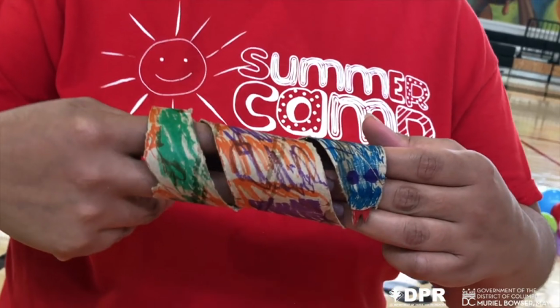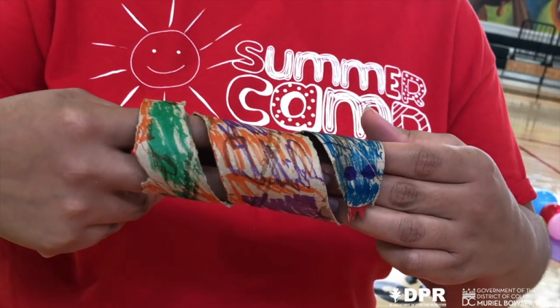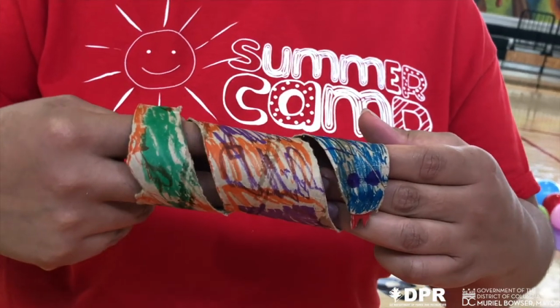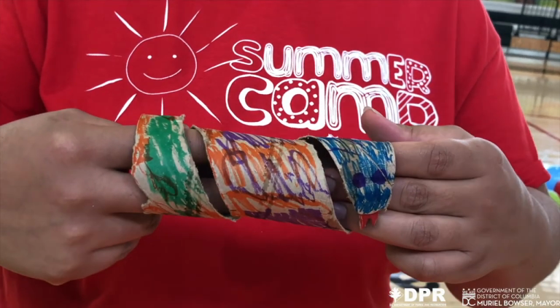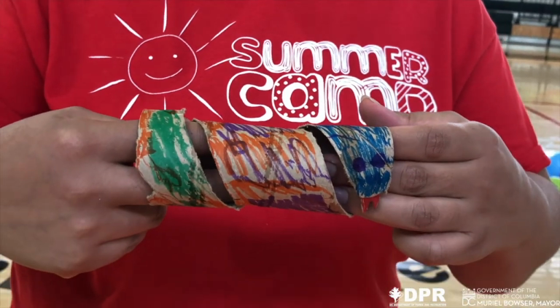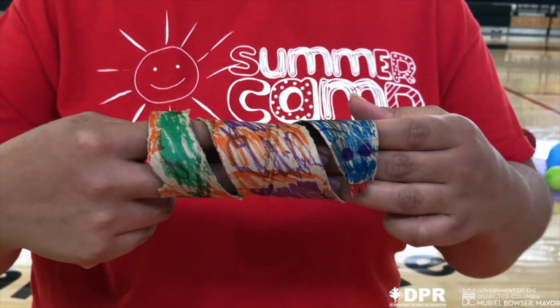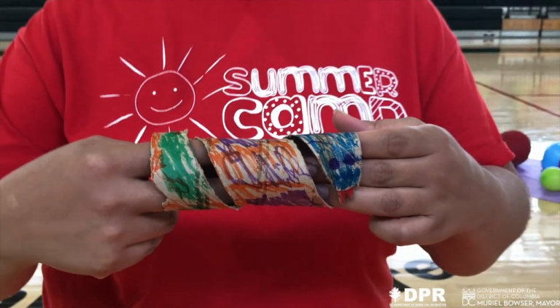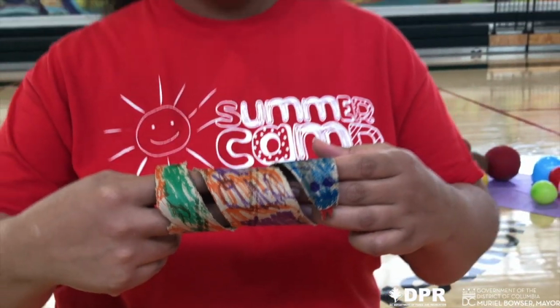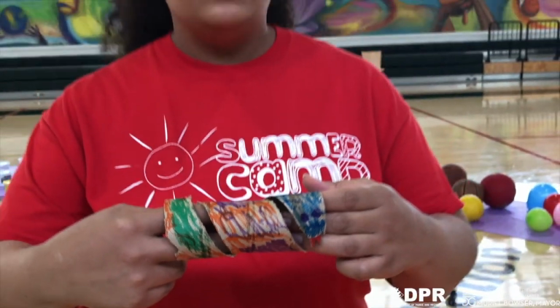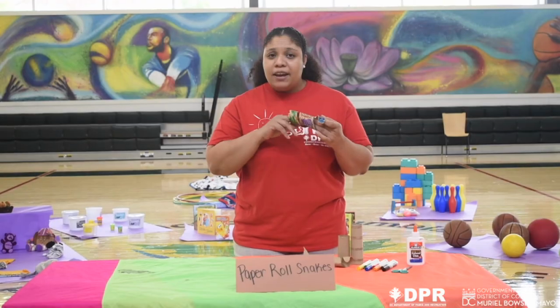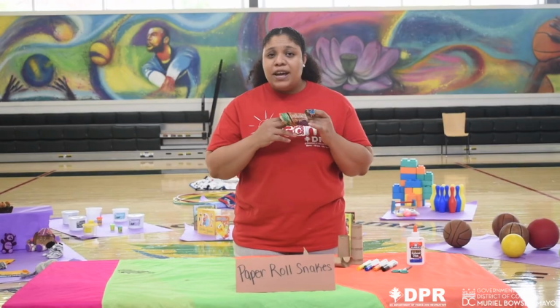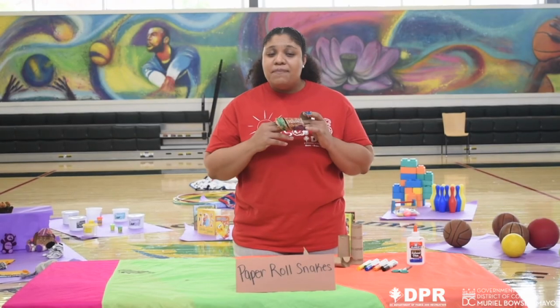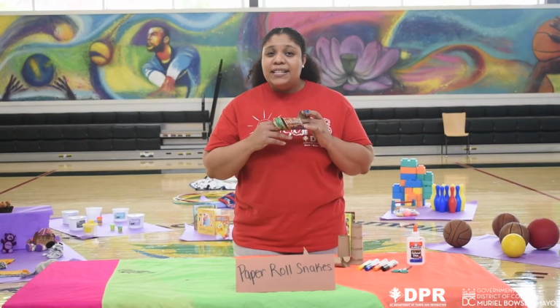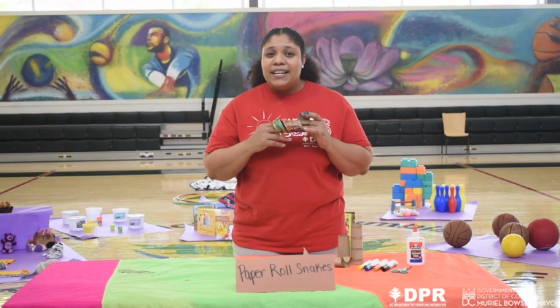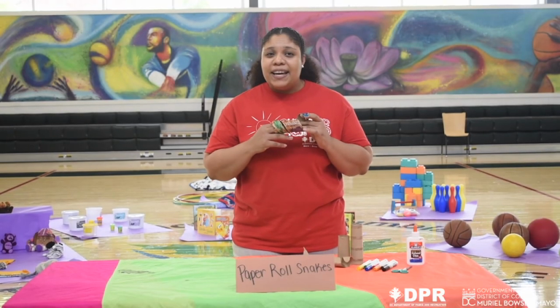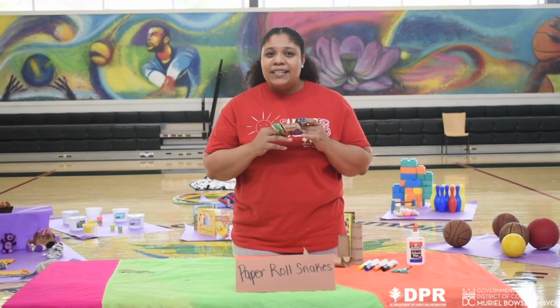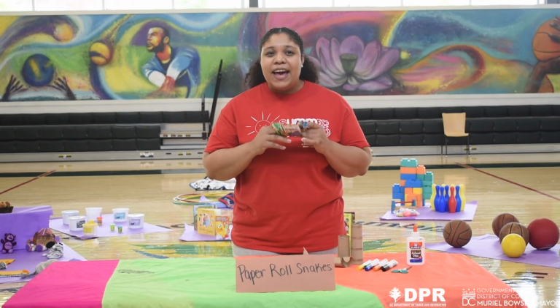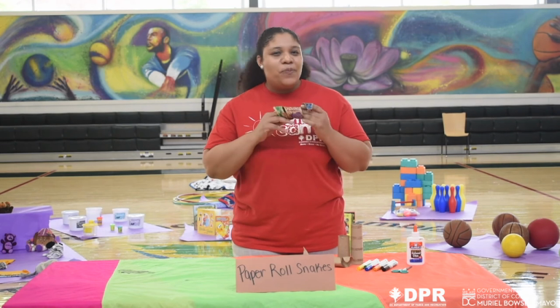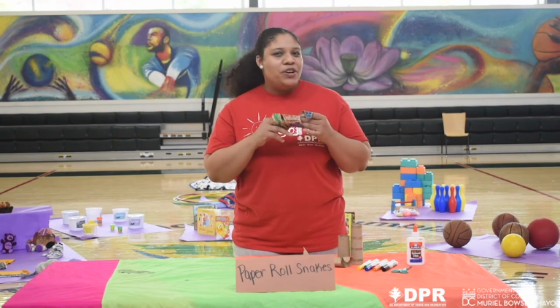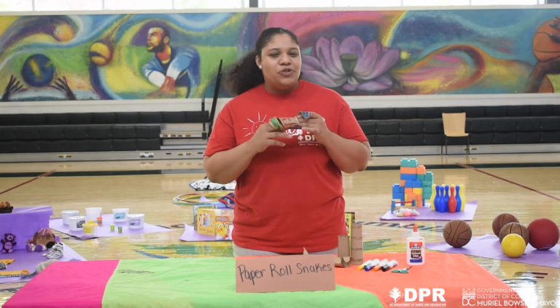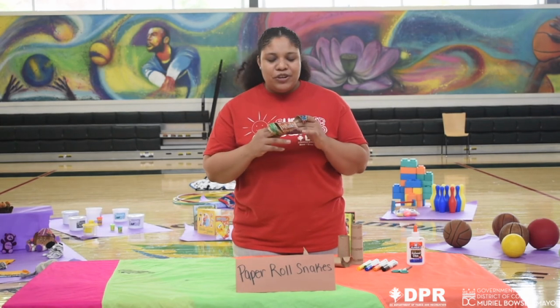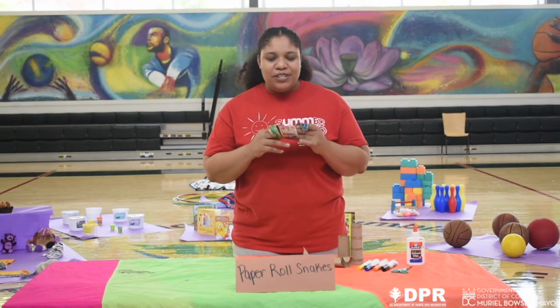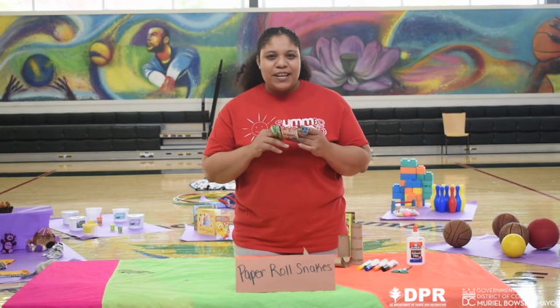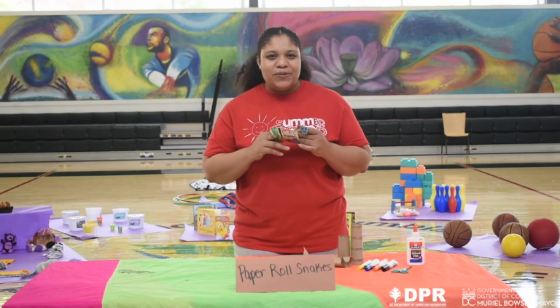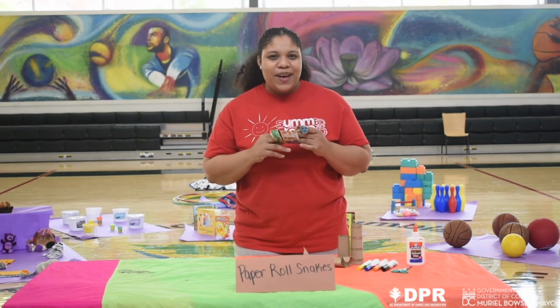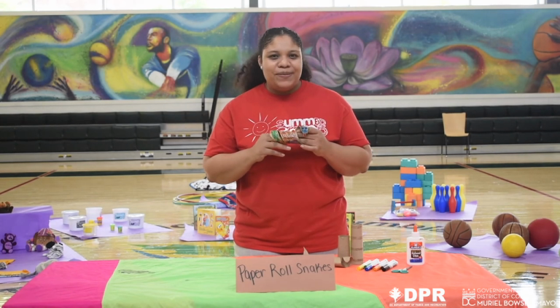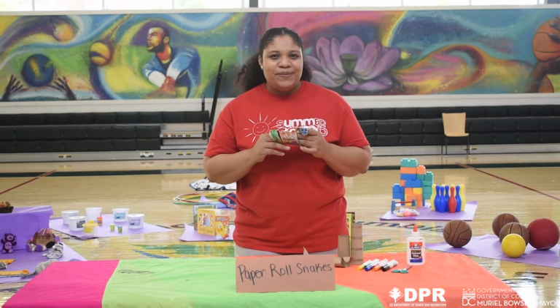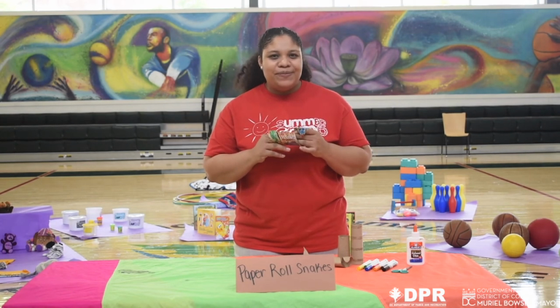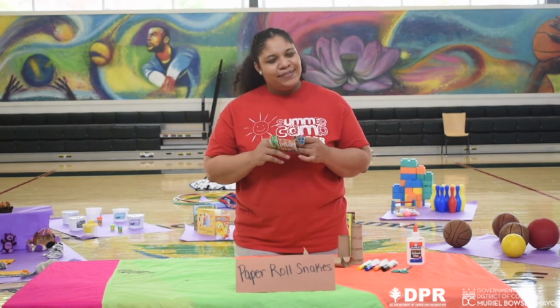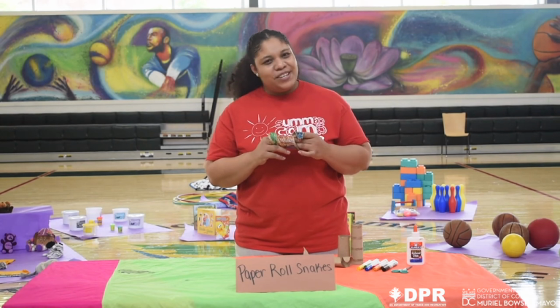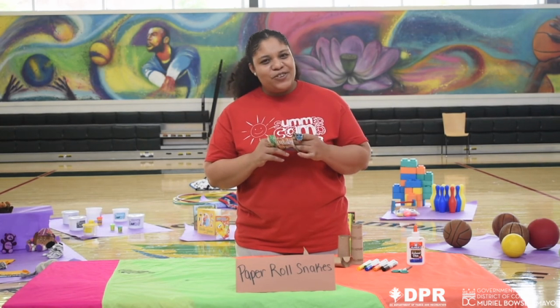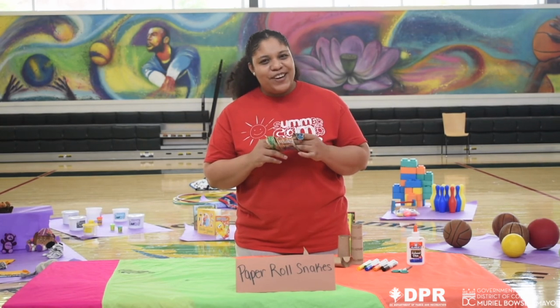Alright, I went ahead and created my snake. I hope you enjoy your snake as well. Enjoy! Bye!